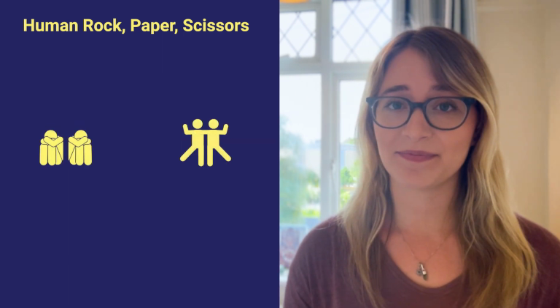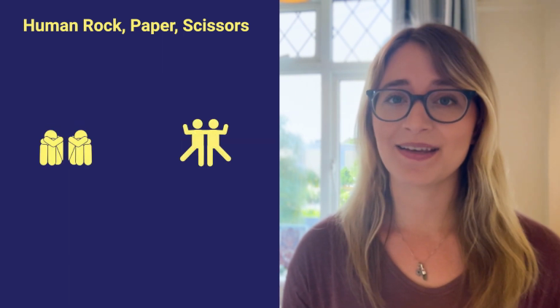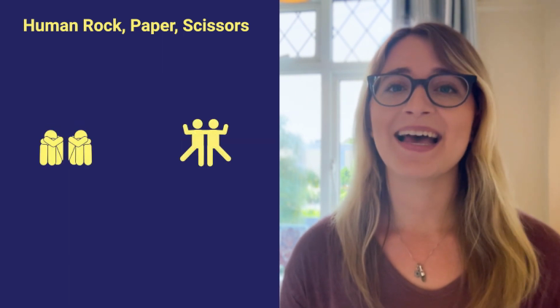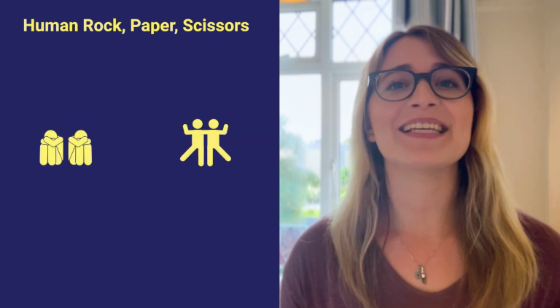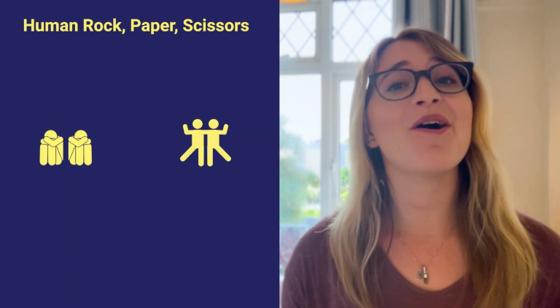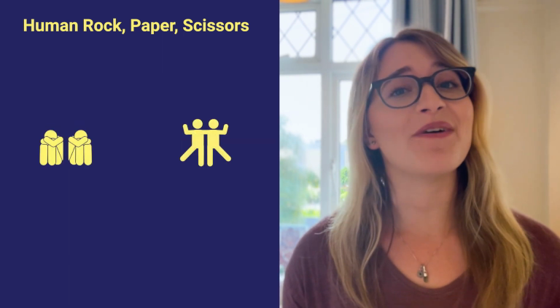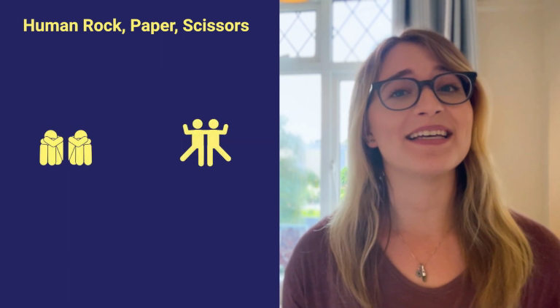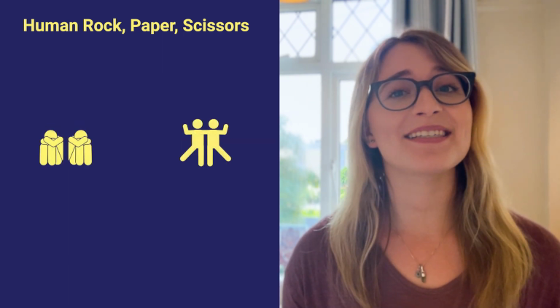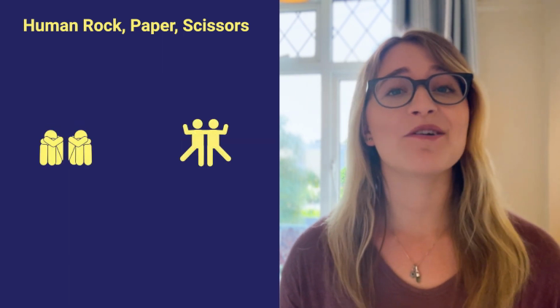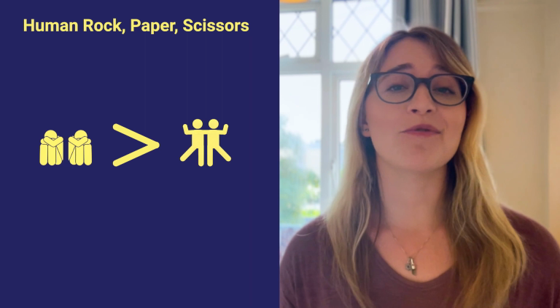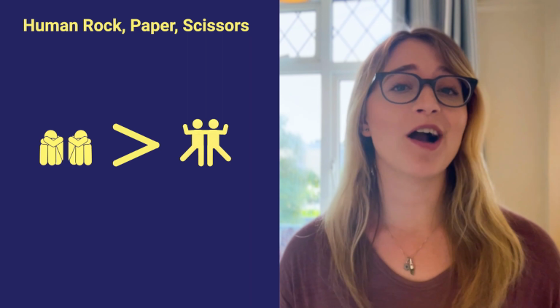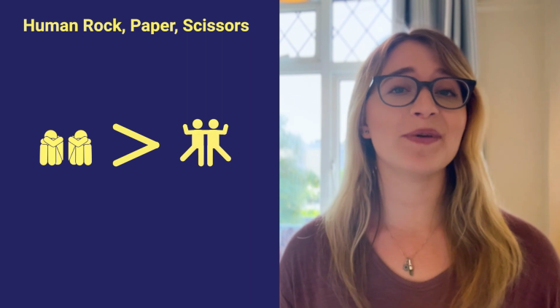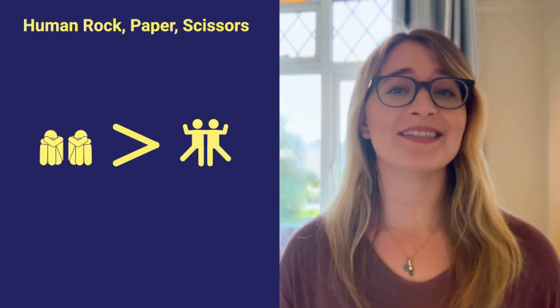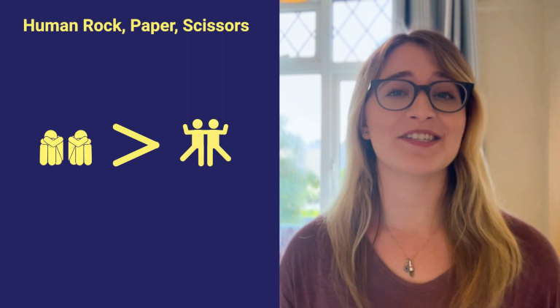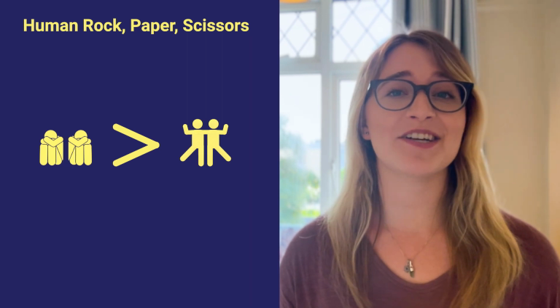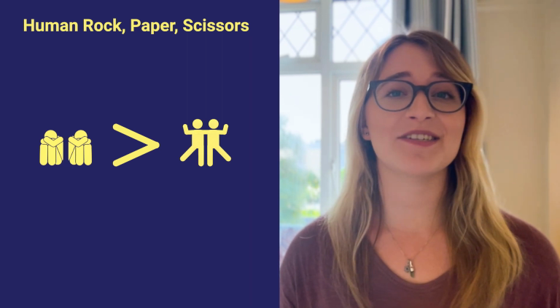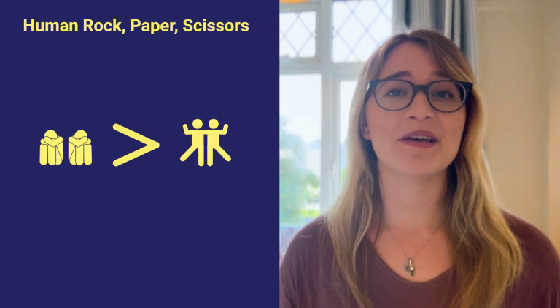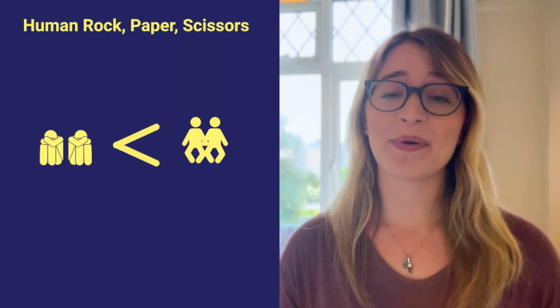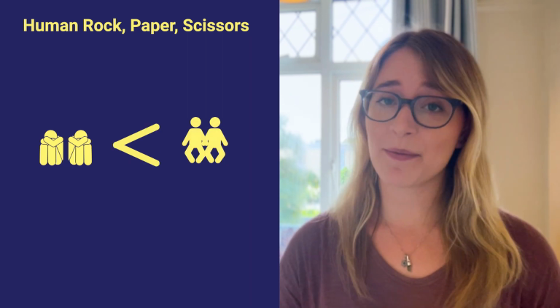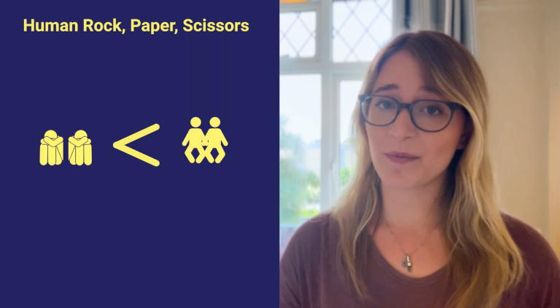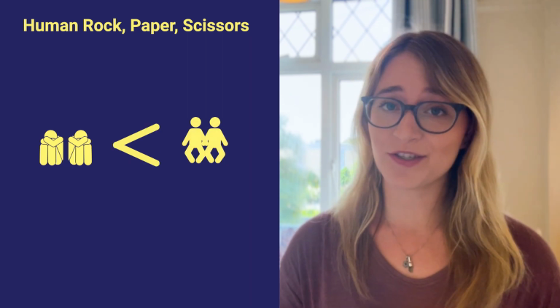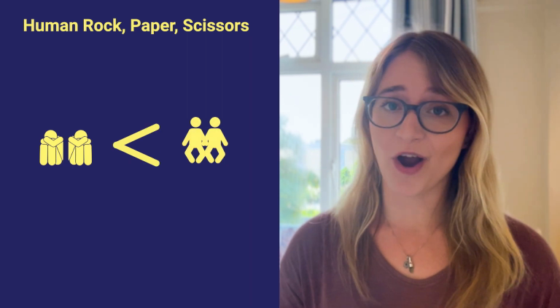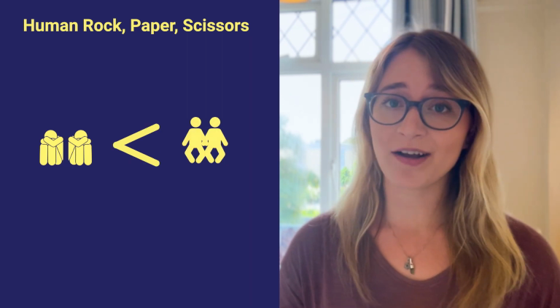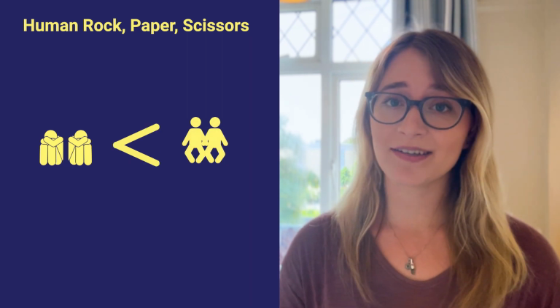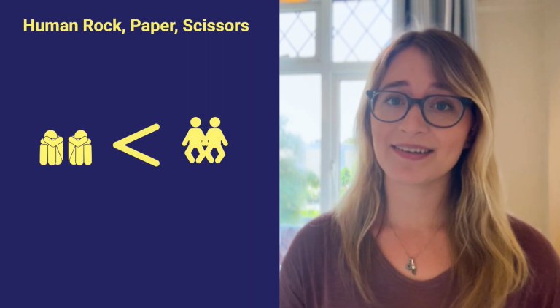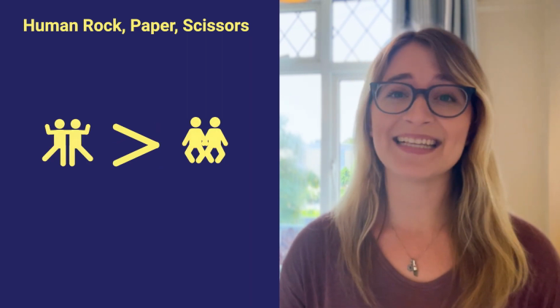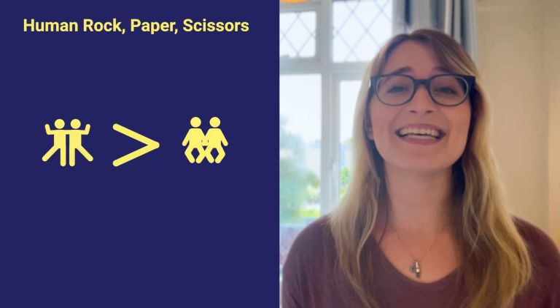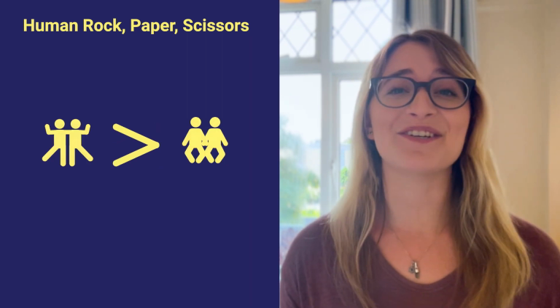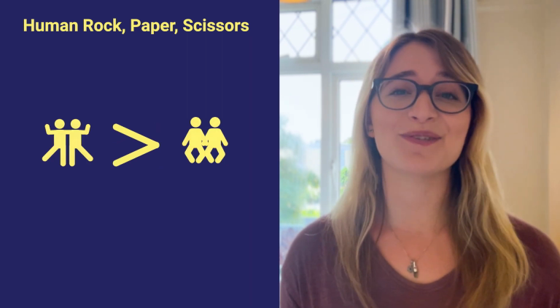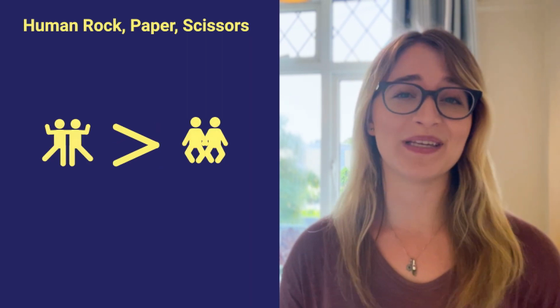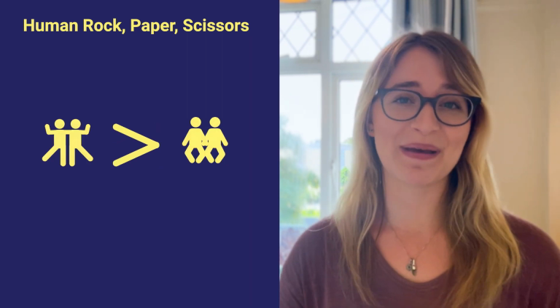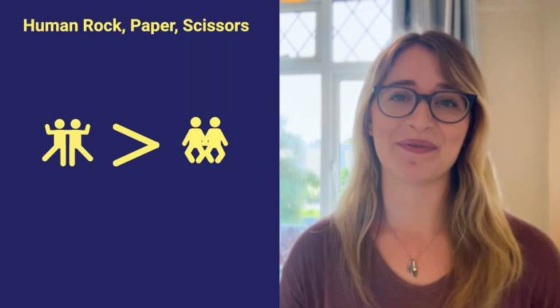As always, rock beats scissors, paper beats rock, and scissors beats paper.